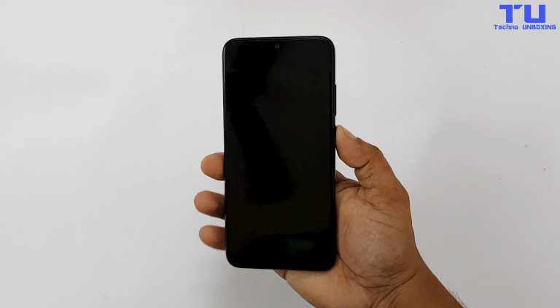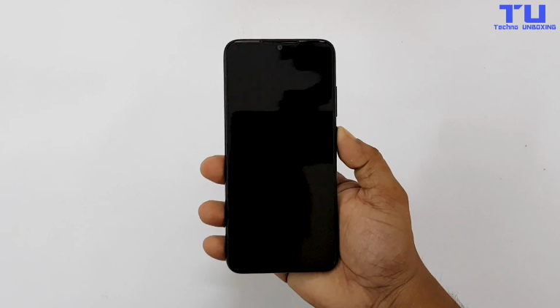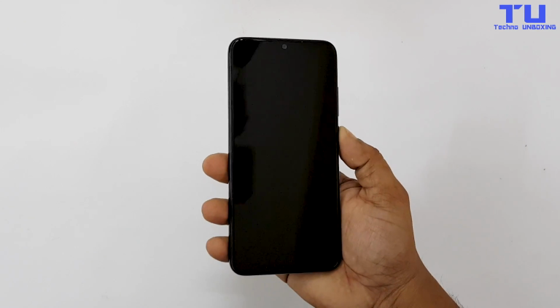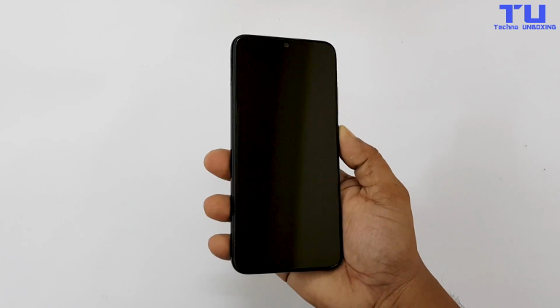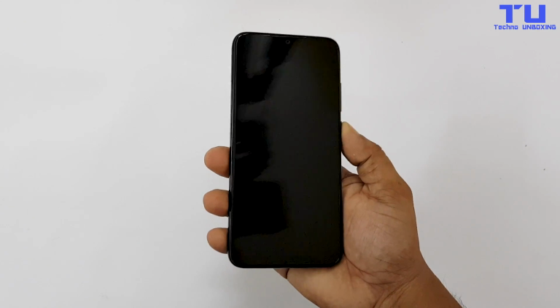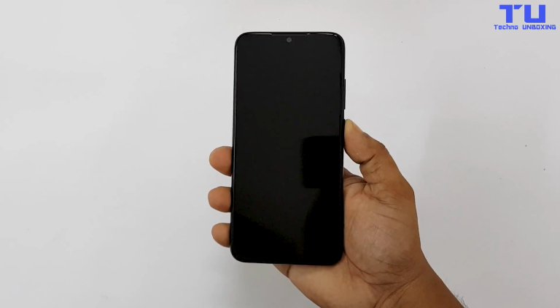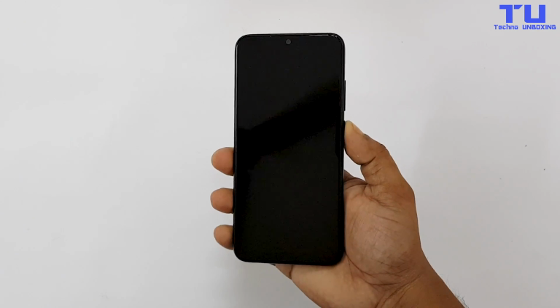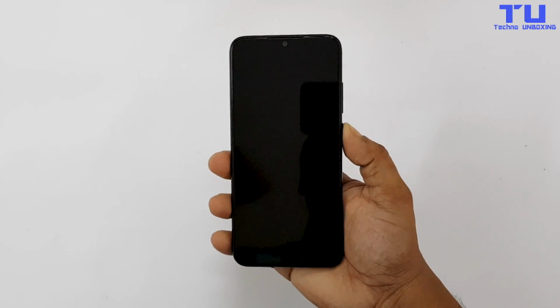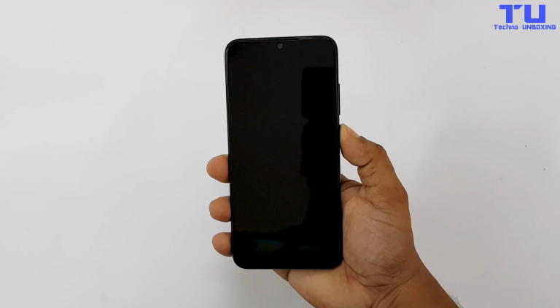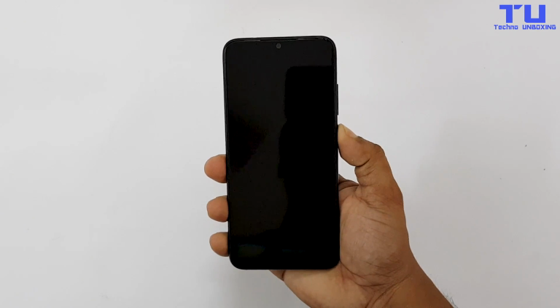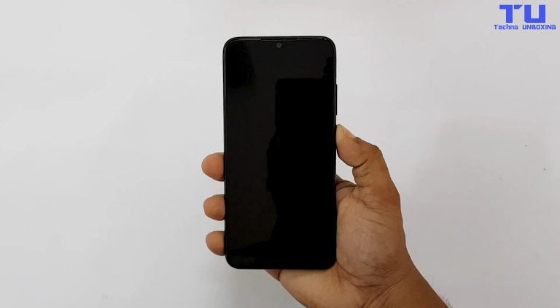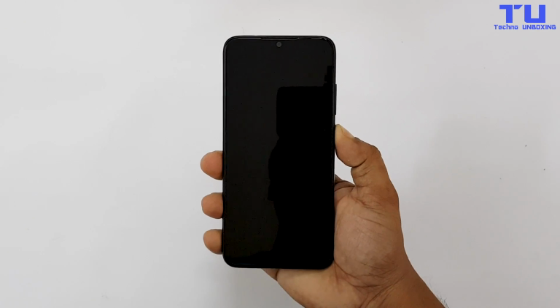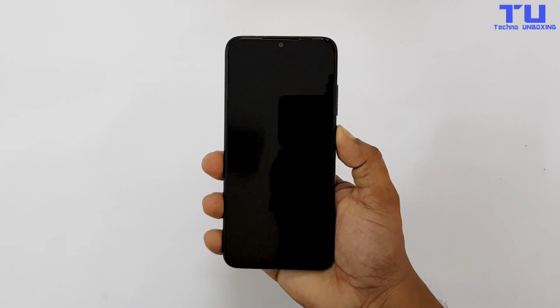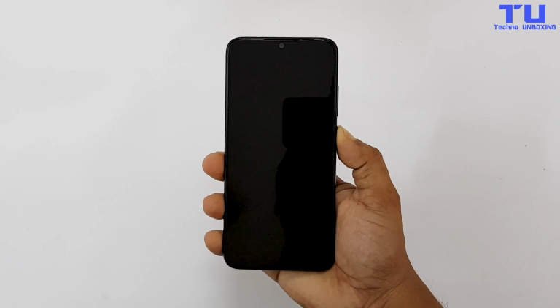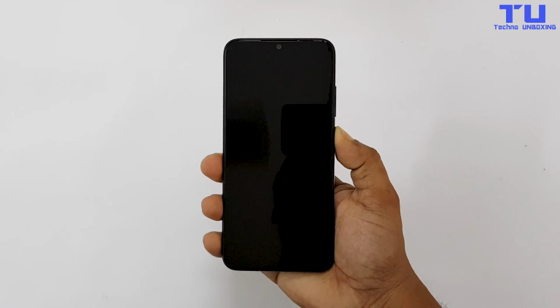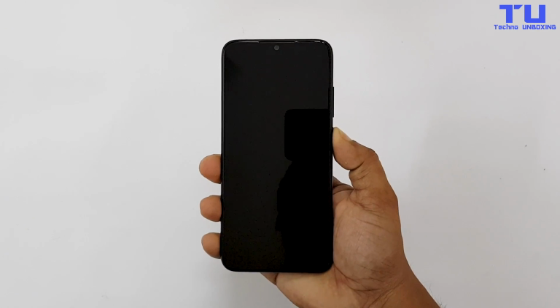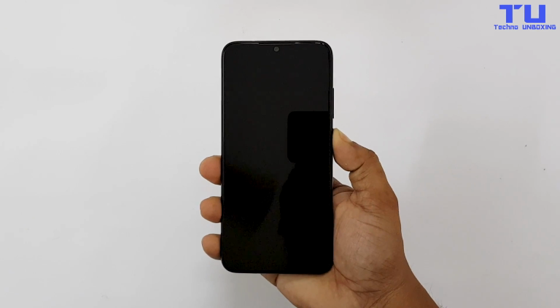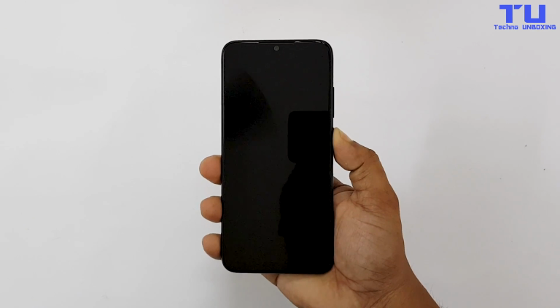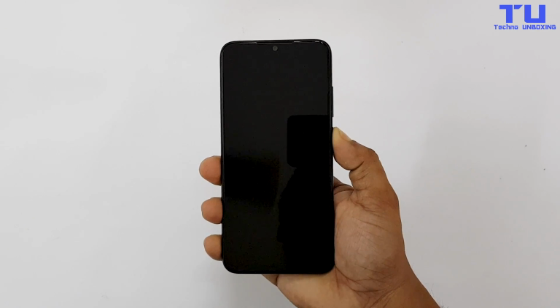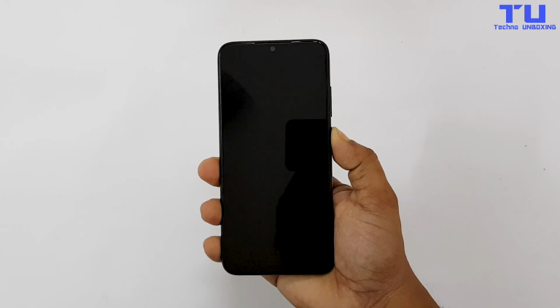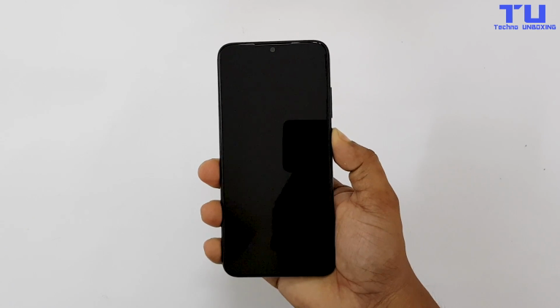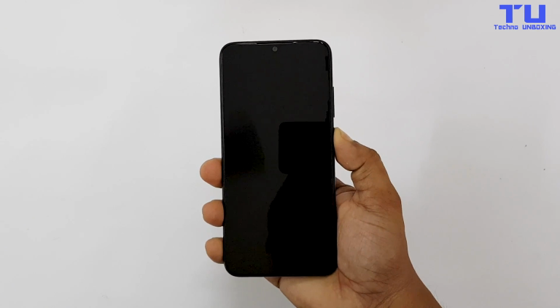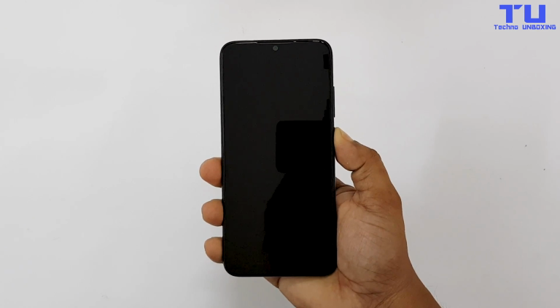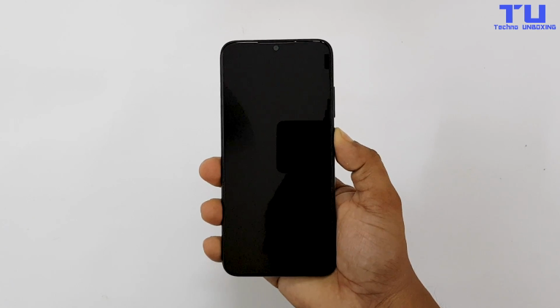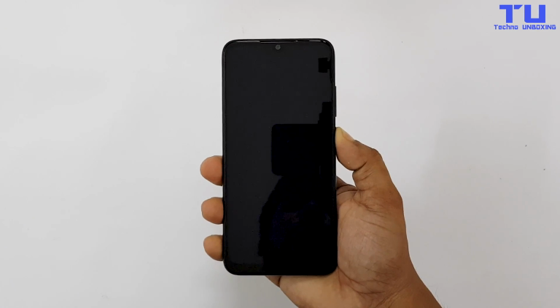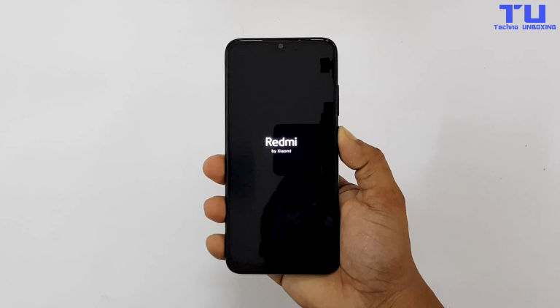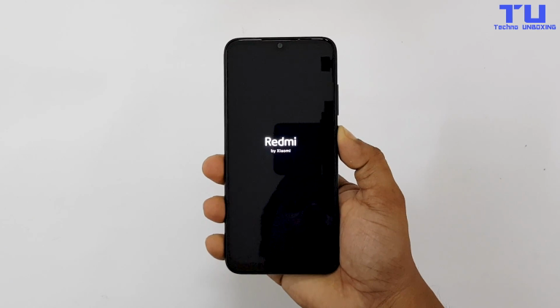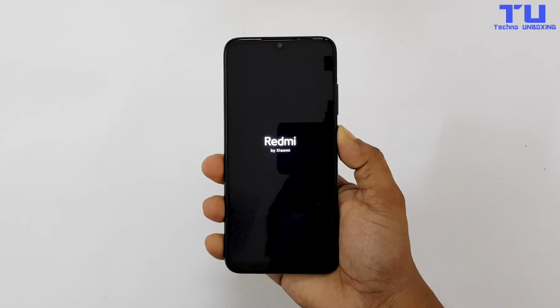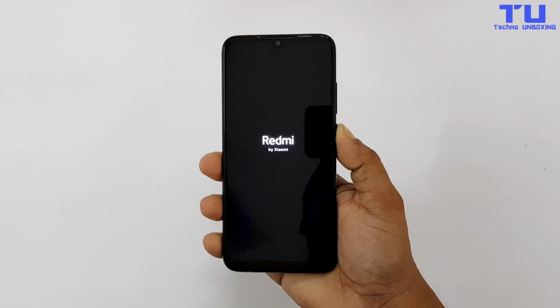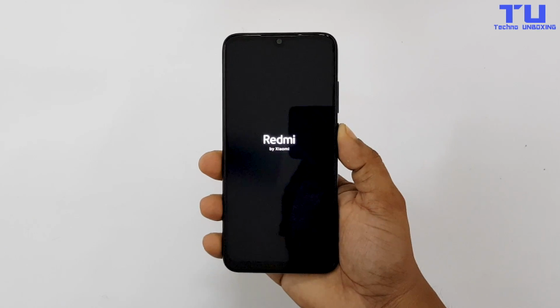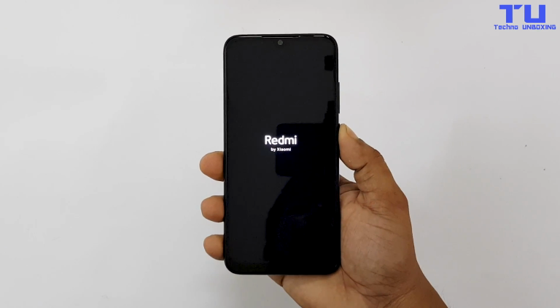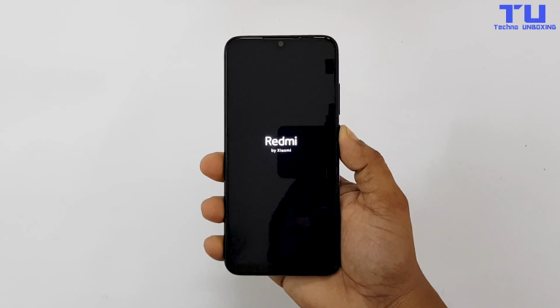And now let's boot this phone up. And until I set up this phone, let's have a look at the physical overview of the phone.